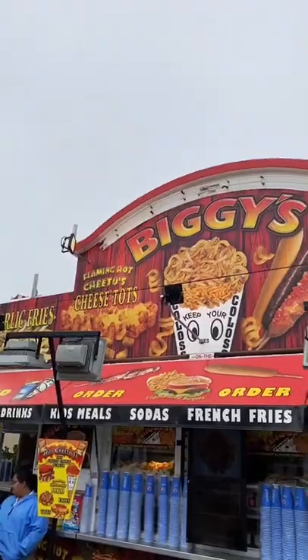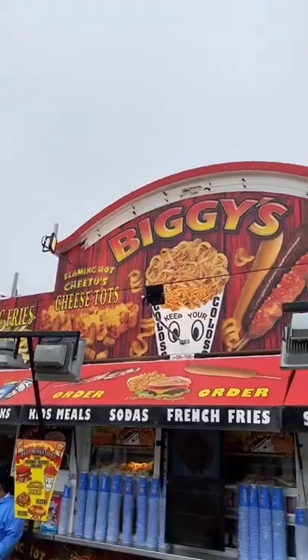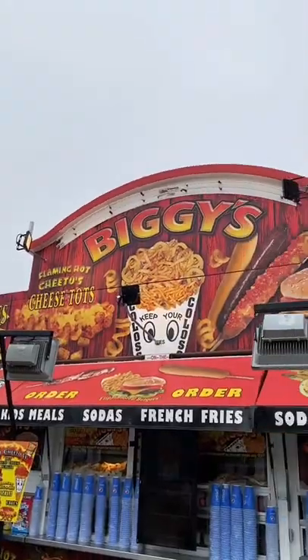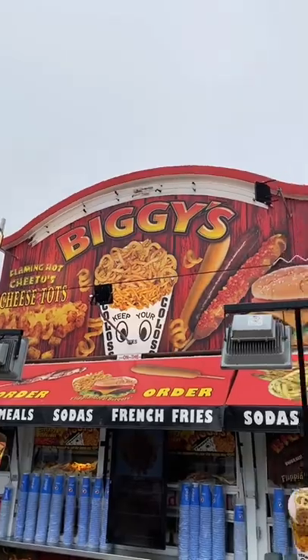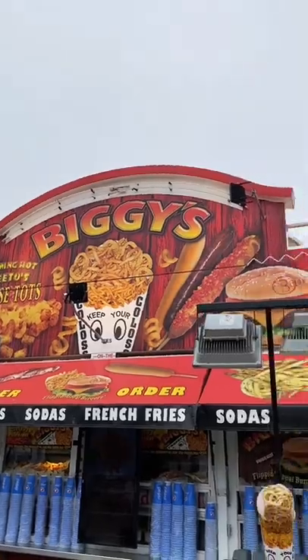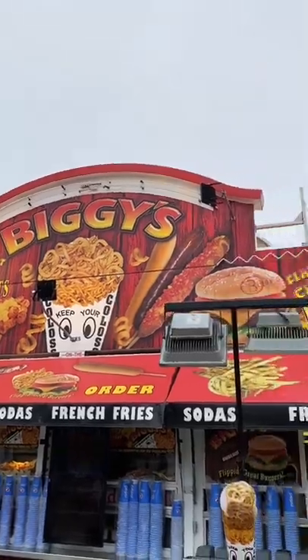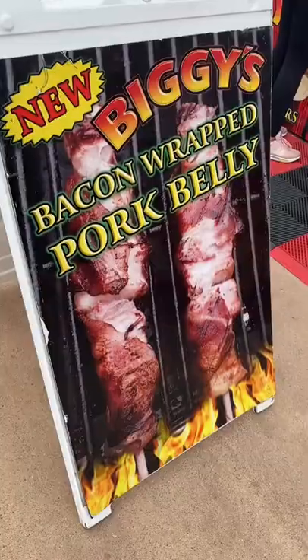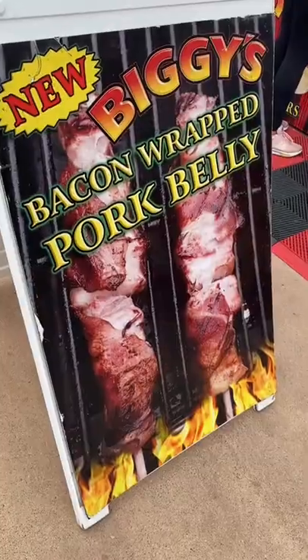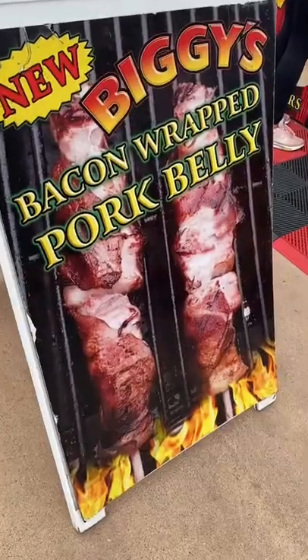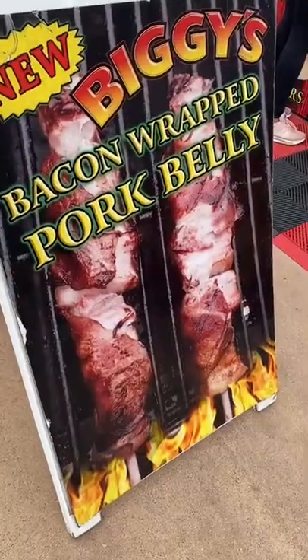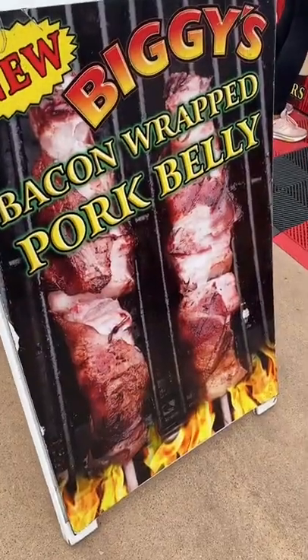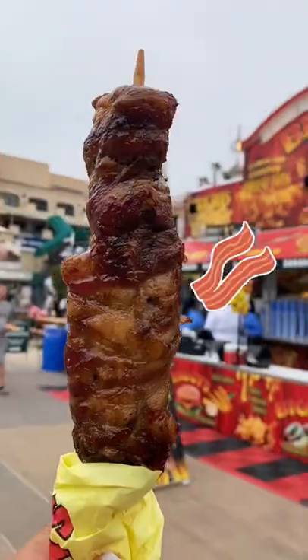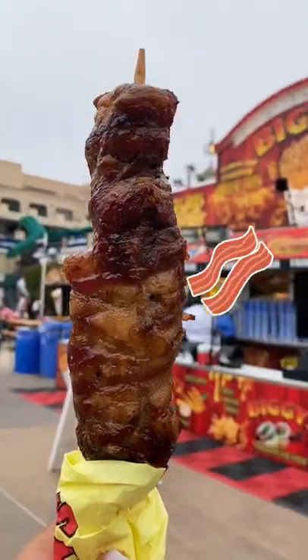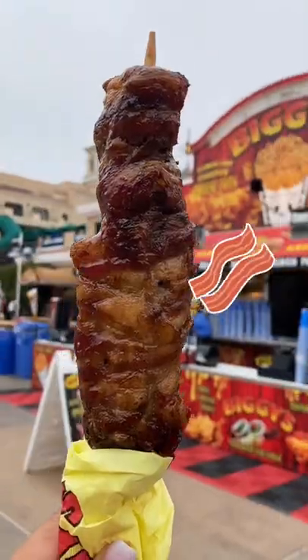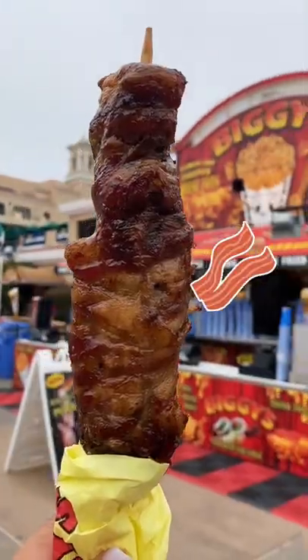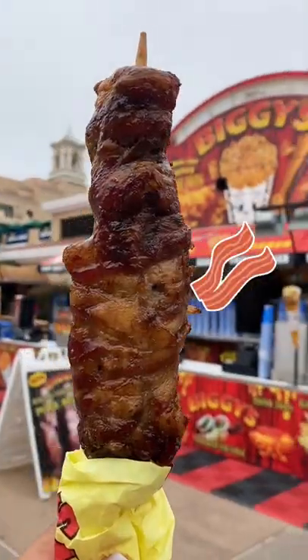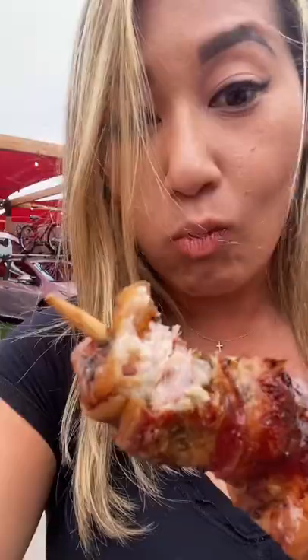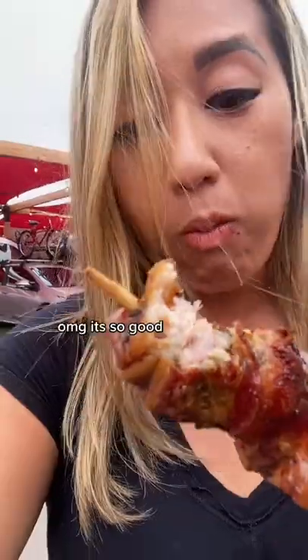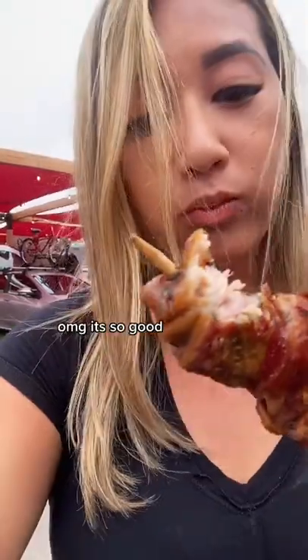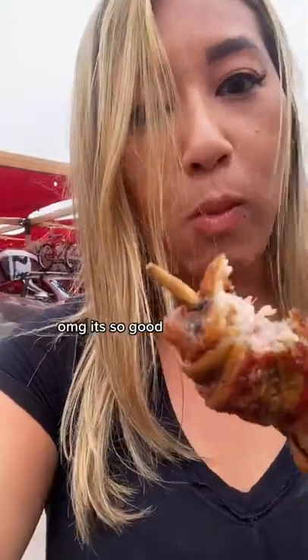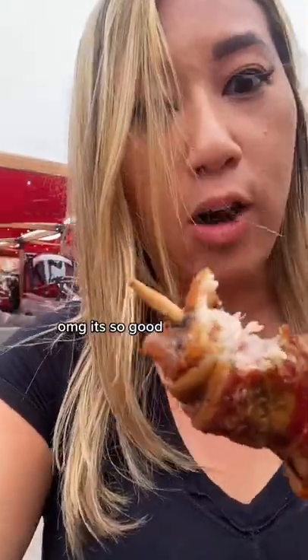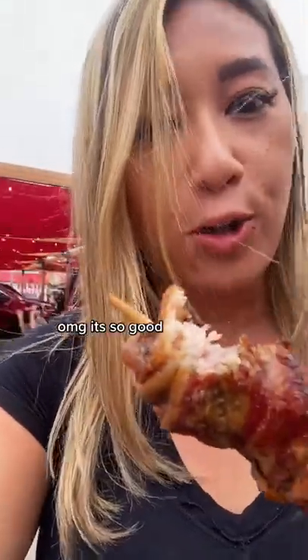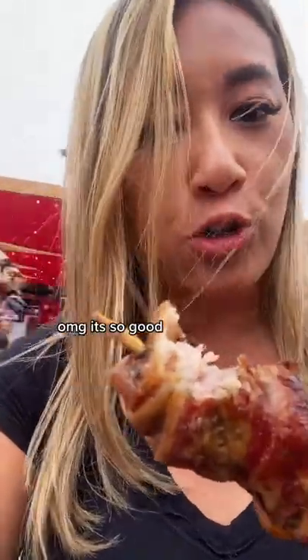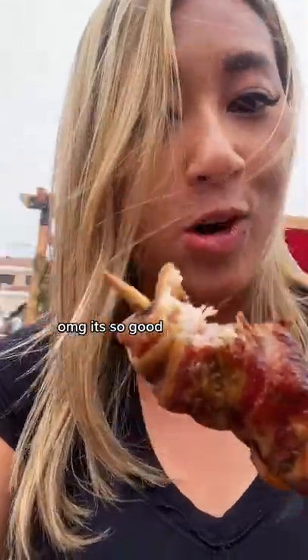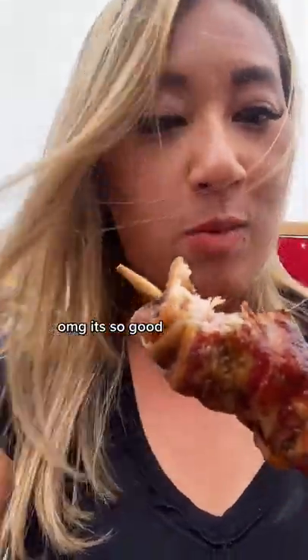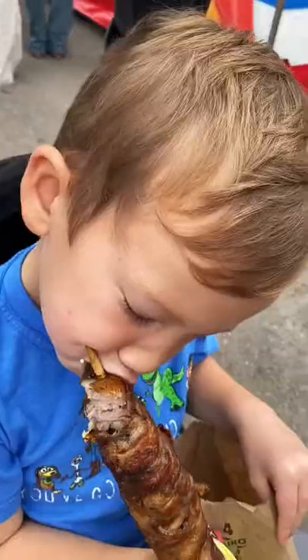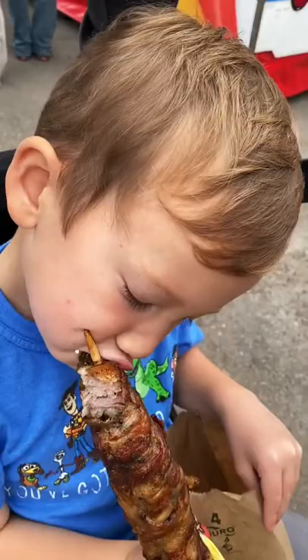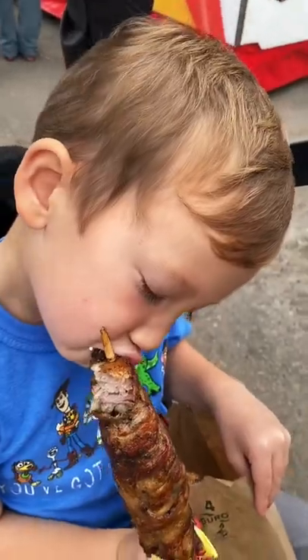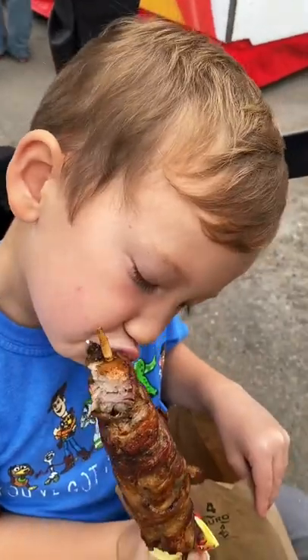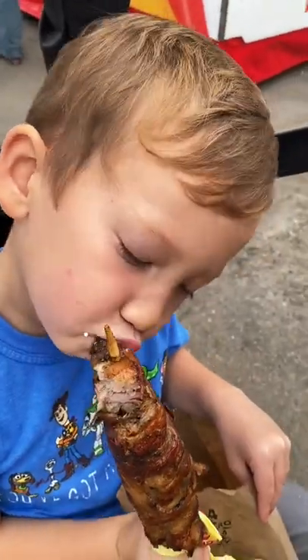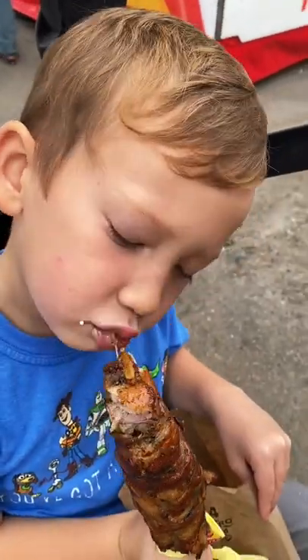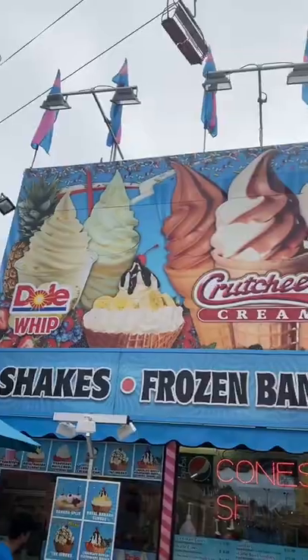Next is my new all-time favorite: bacon wrapped pork belly. Yes, it's bacon wrapped on bacon and oh my god it's so good. Max was fighting me for it.